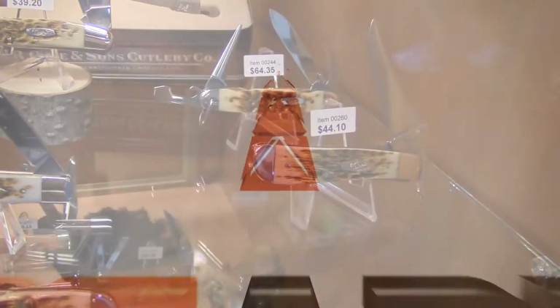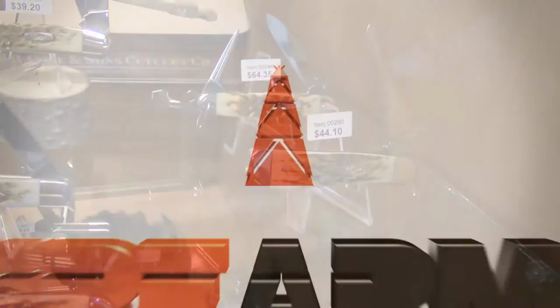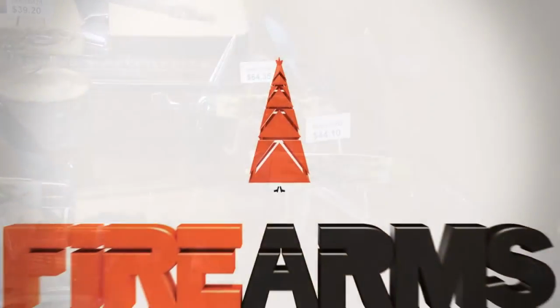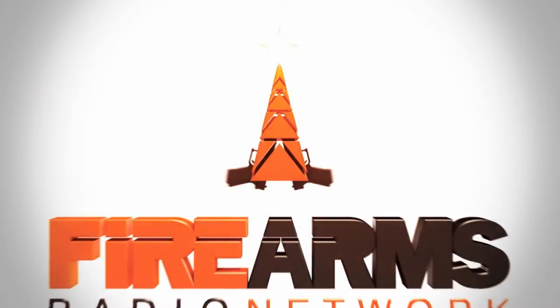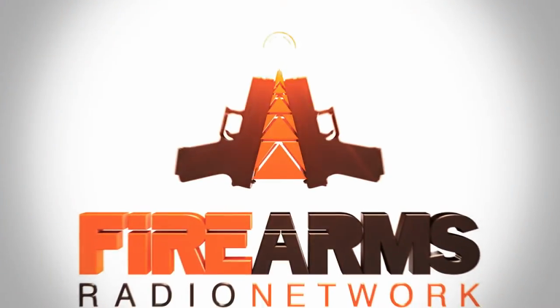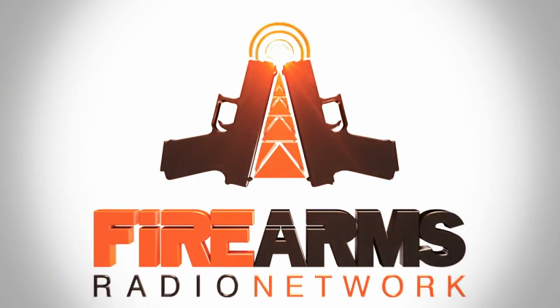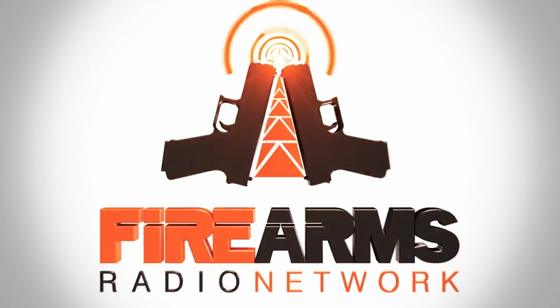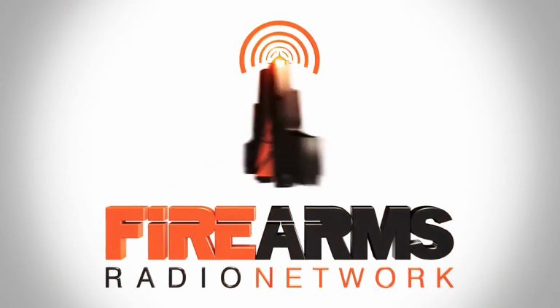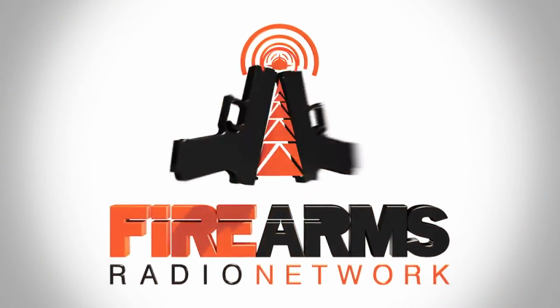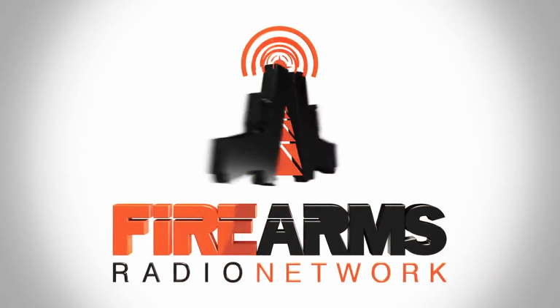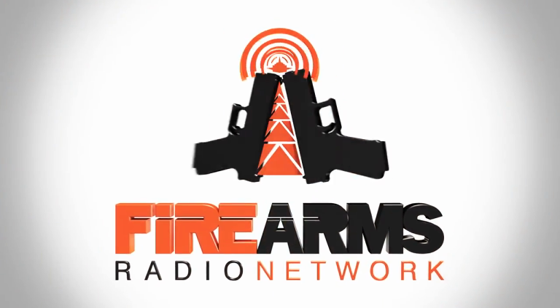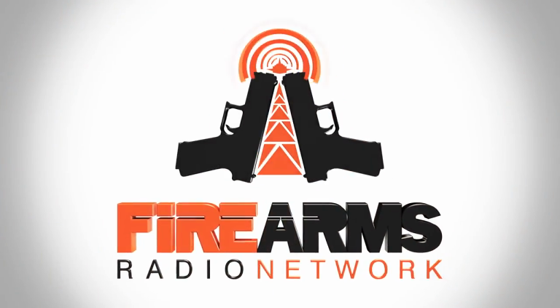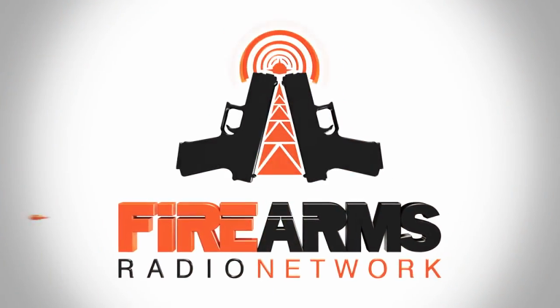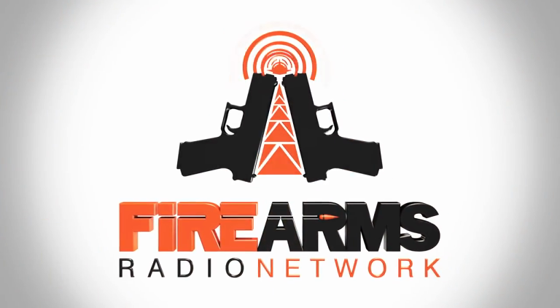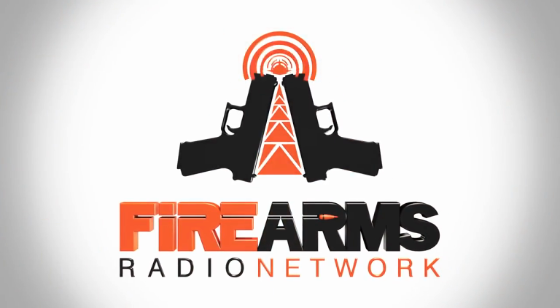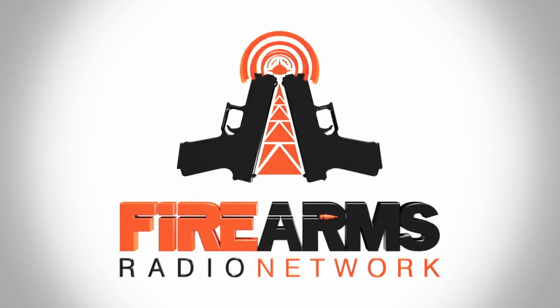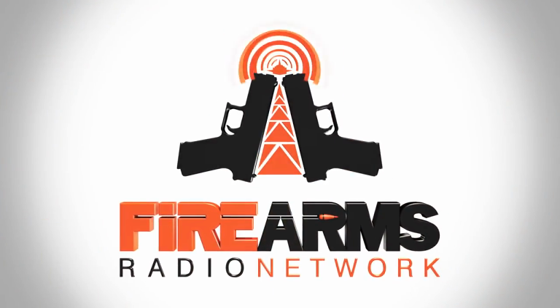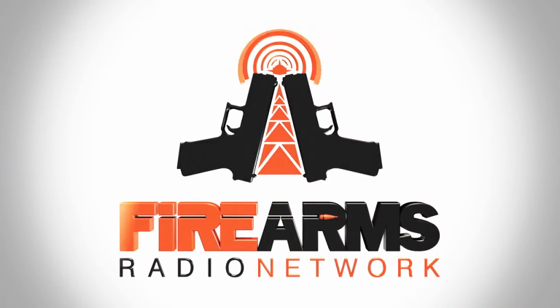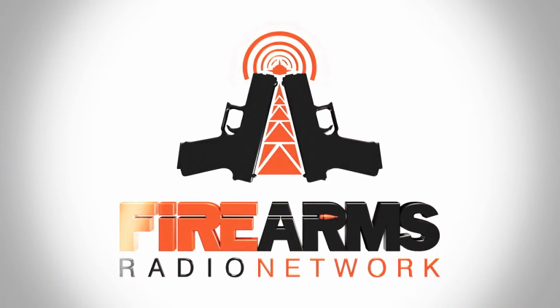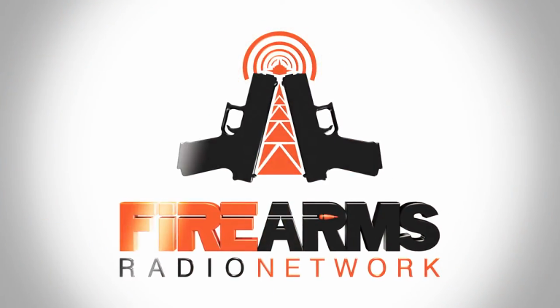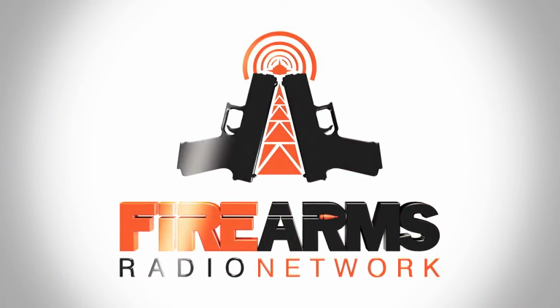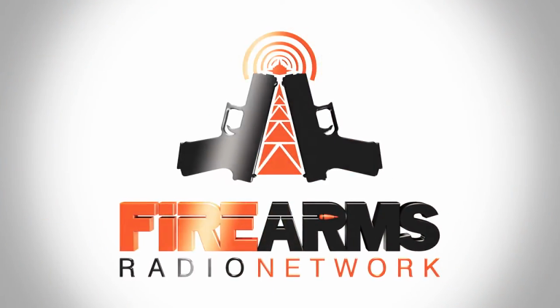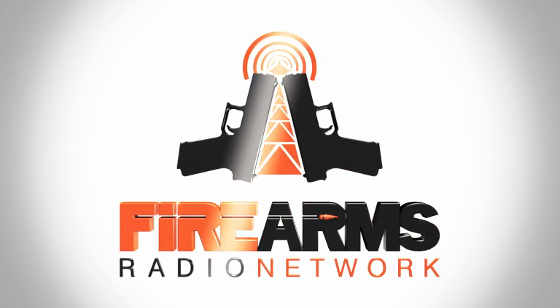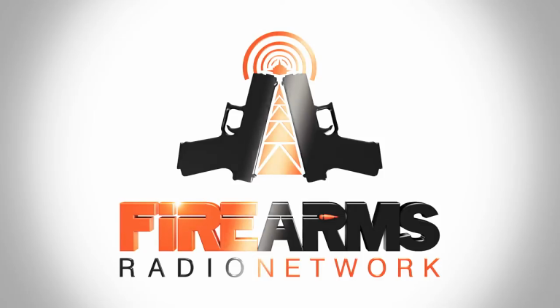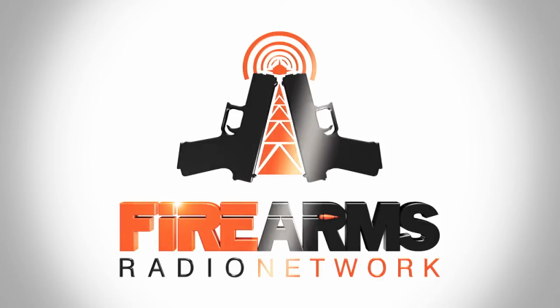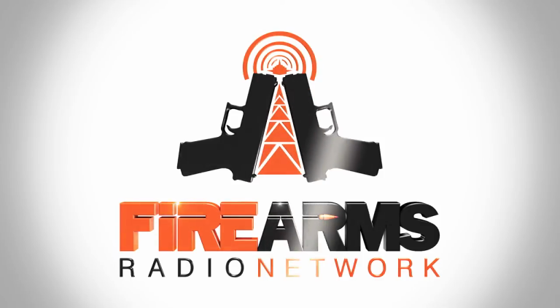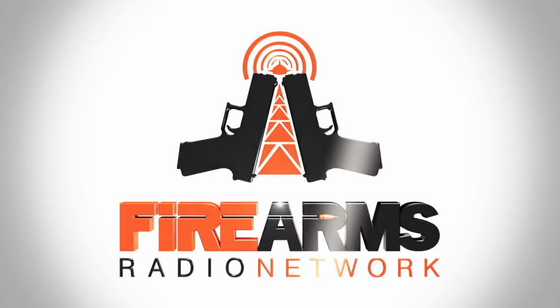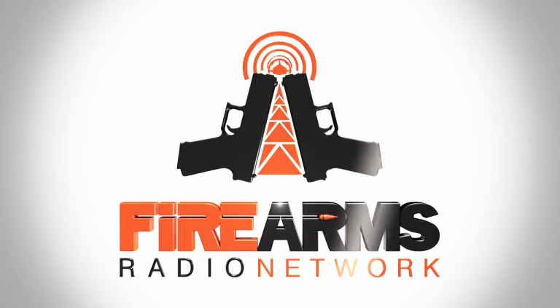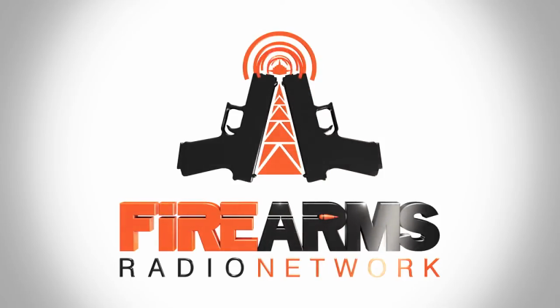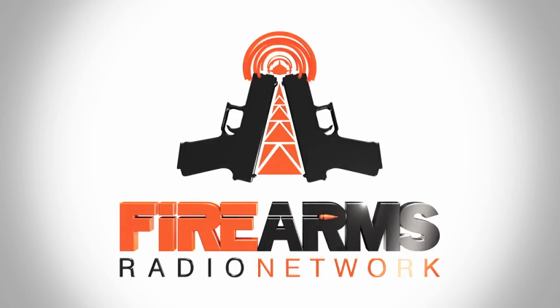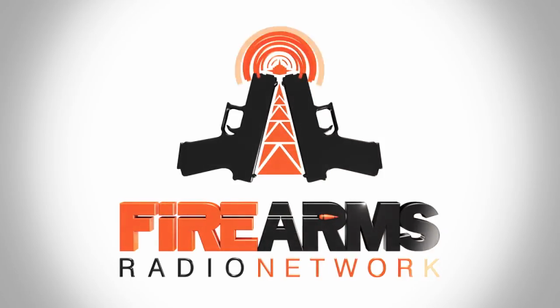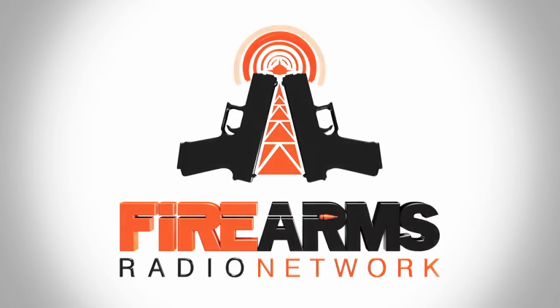This has been a production of the Firearms Radio Network. You can find more information at firearmsradio.tv.